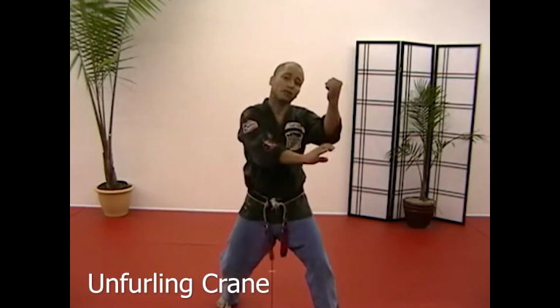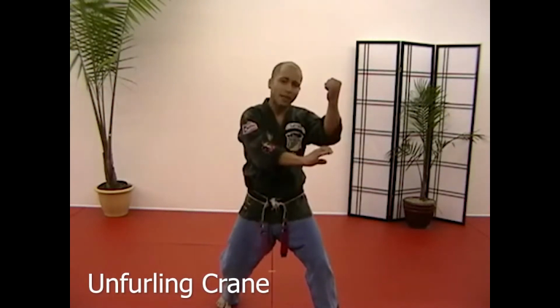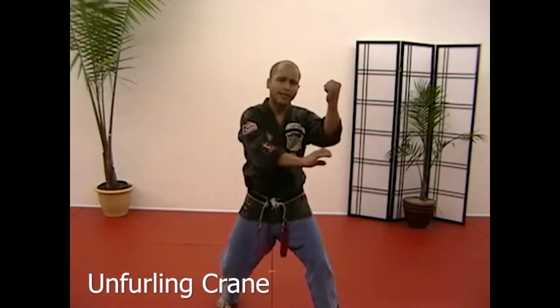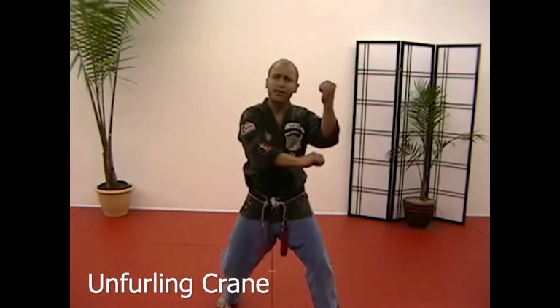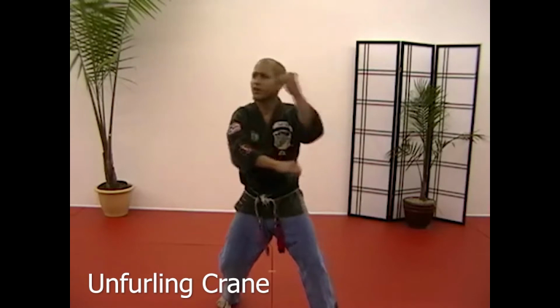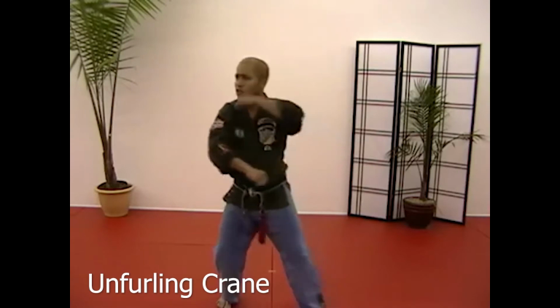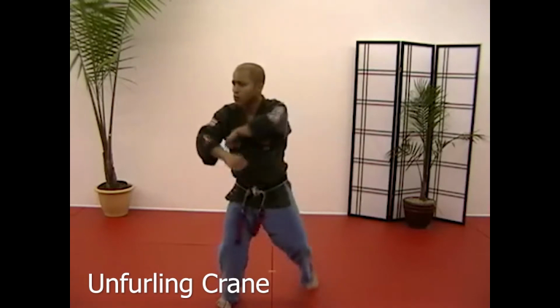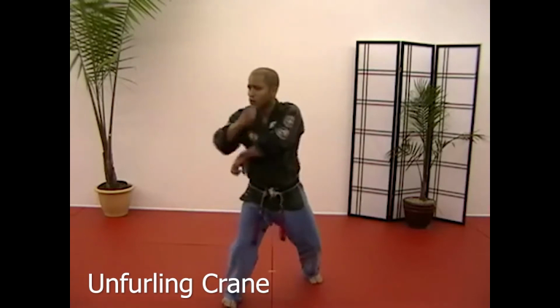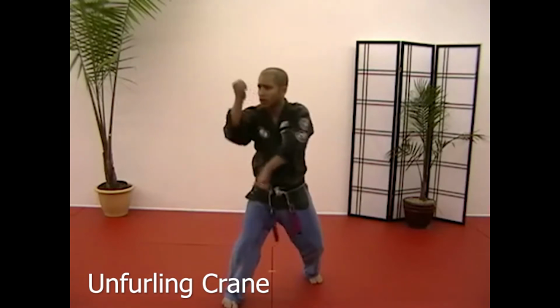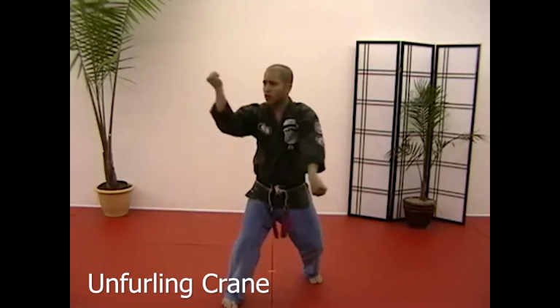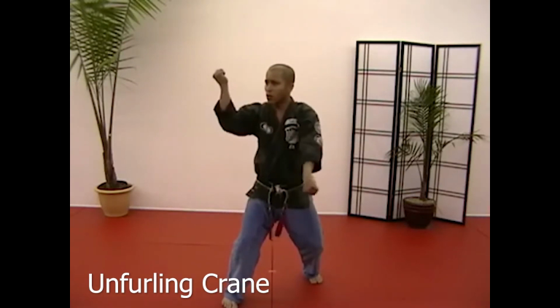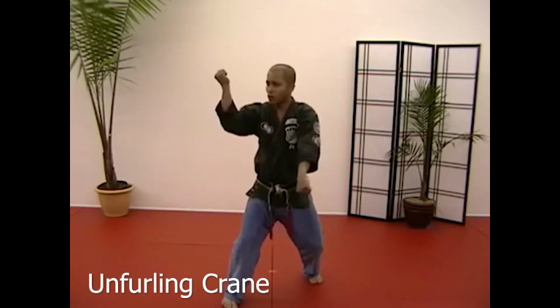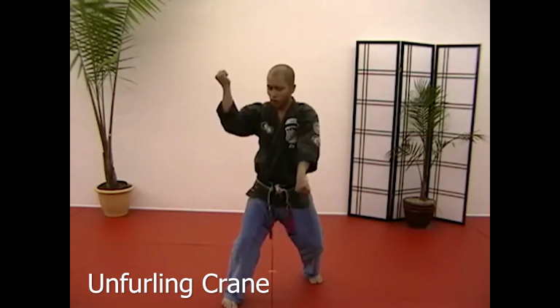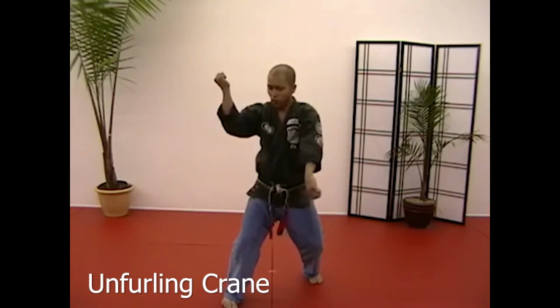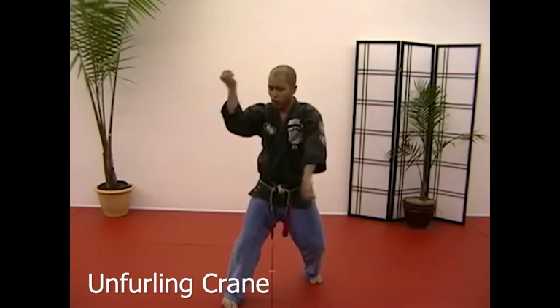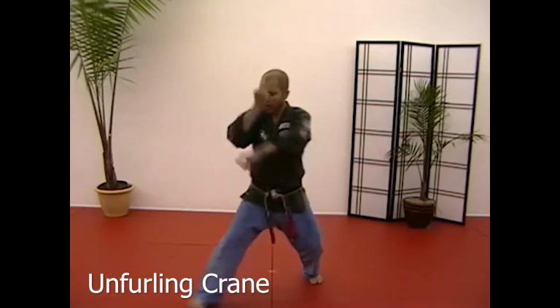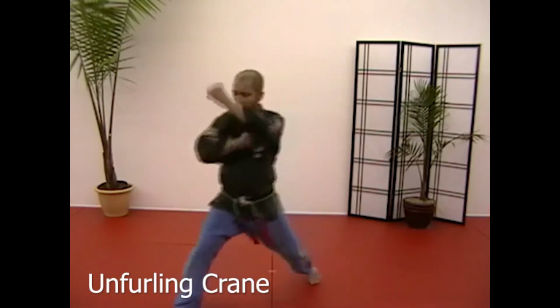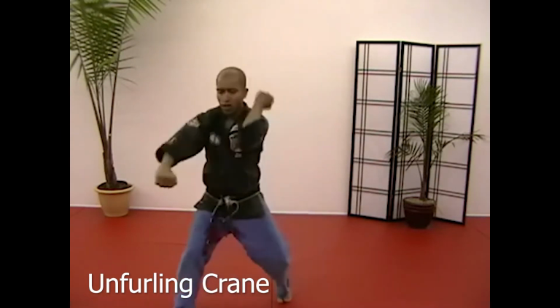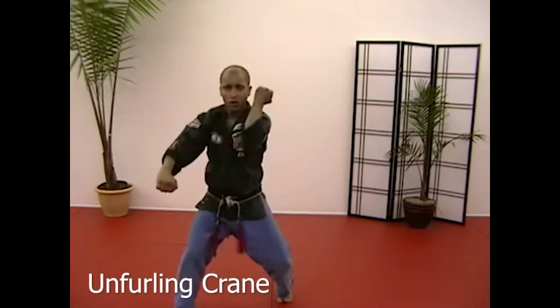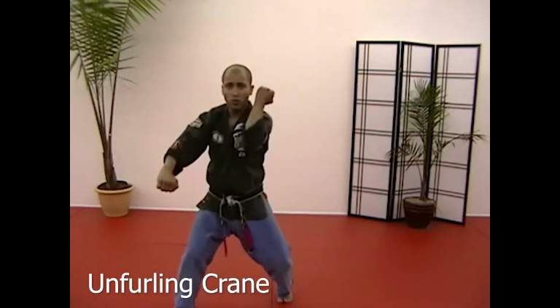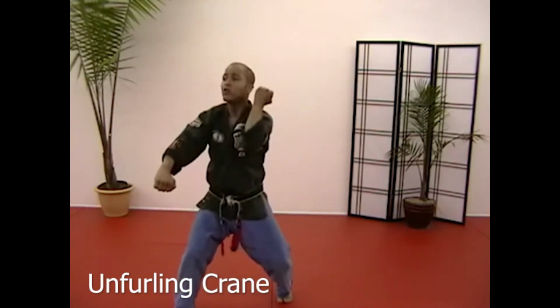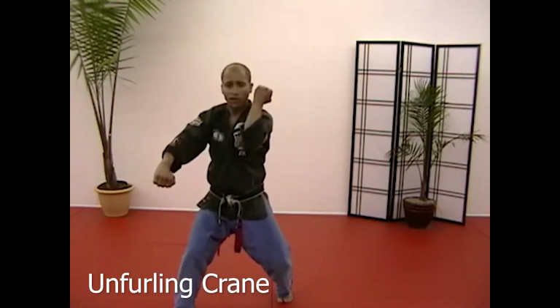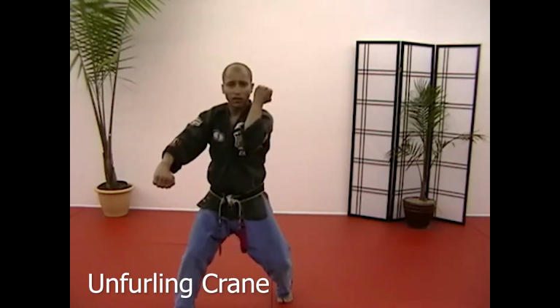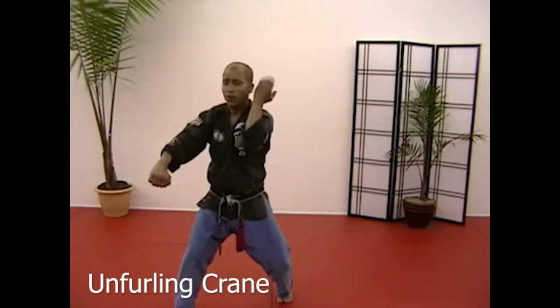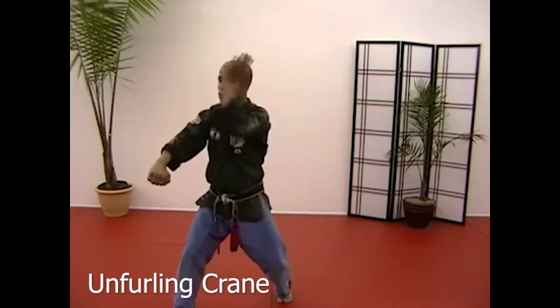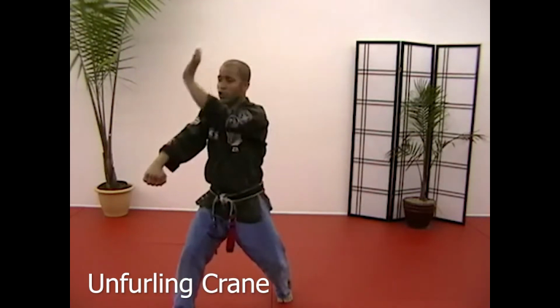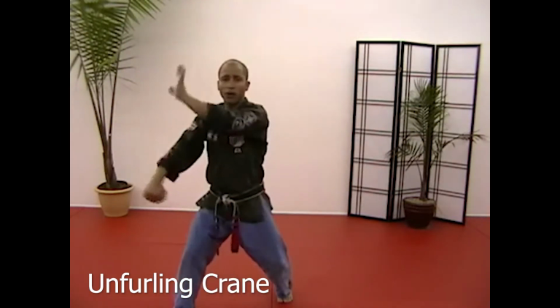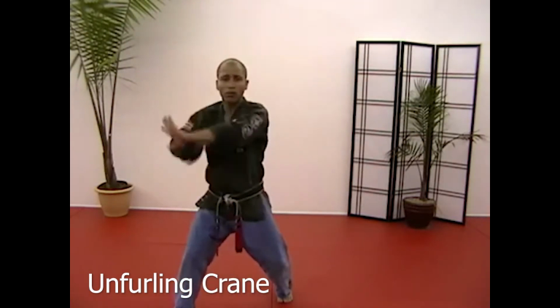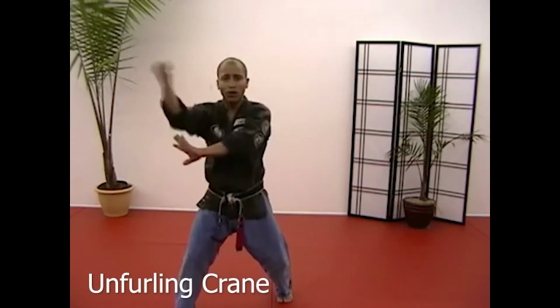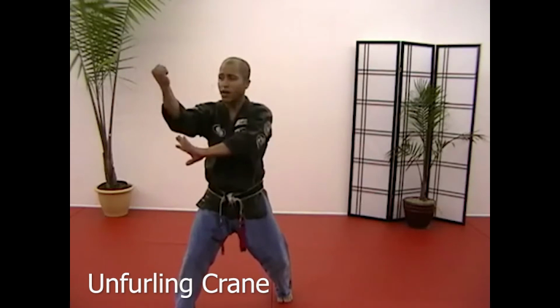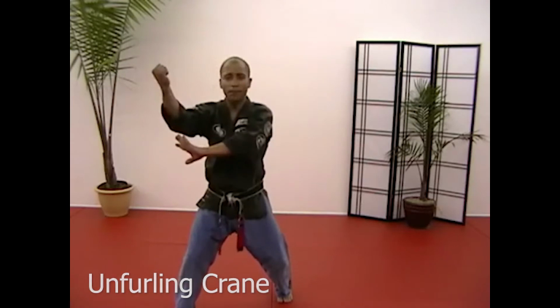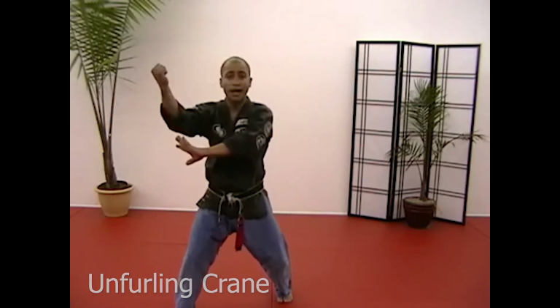Step back to 7:30, face 1:30 — same thing: one, universal box out, two, shuffle into 1:30, heel palm claw, and back.